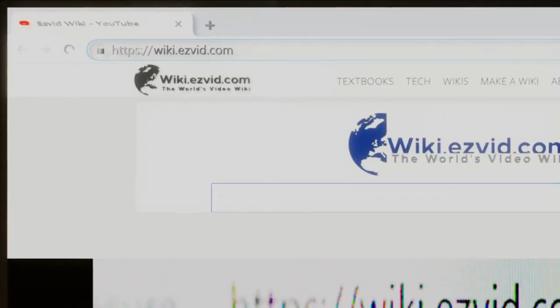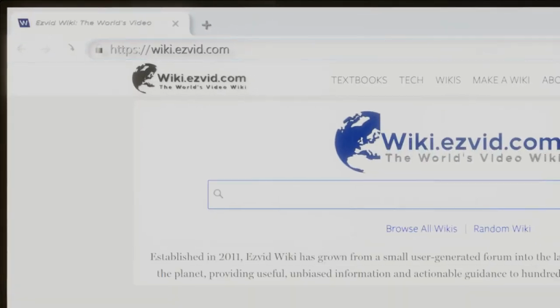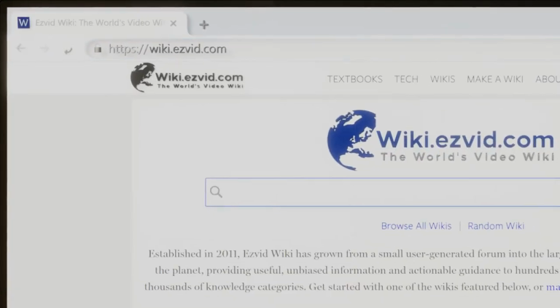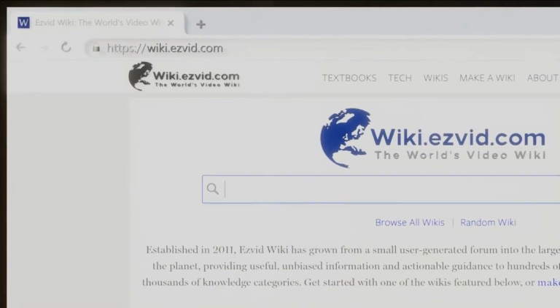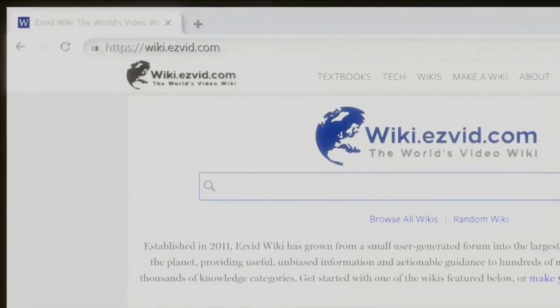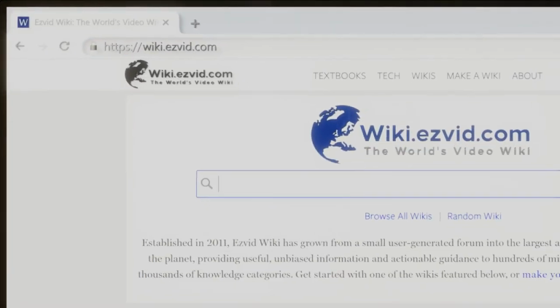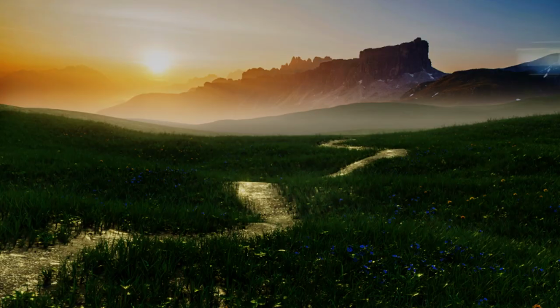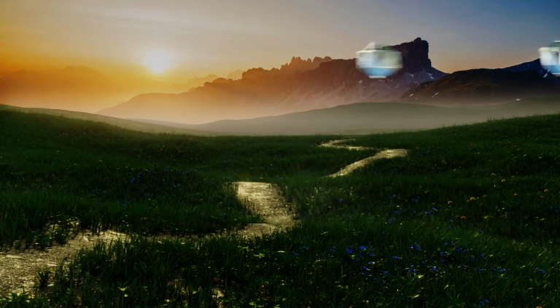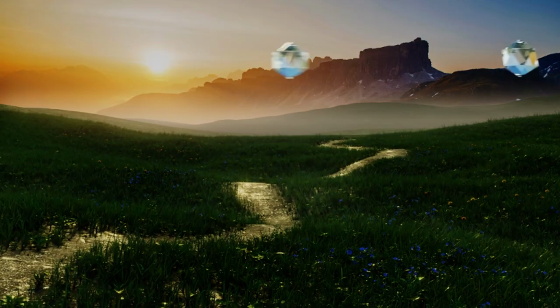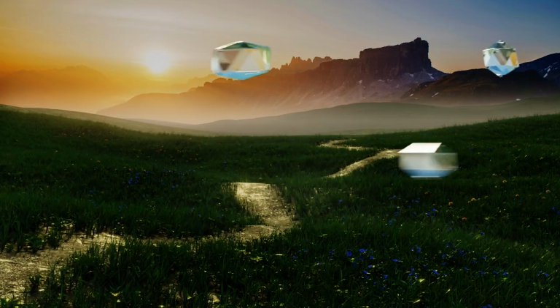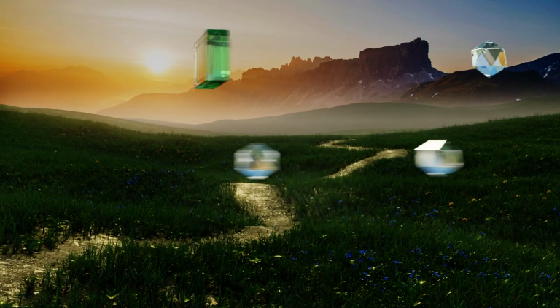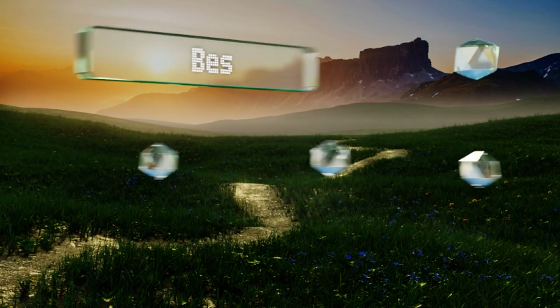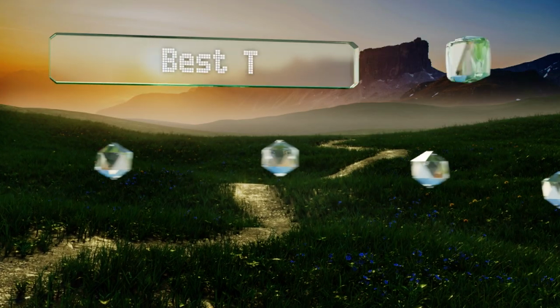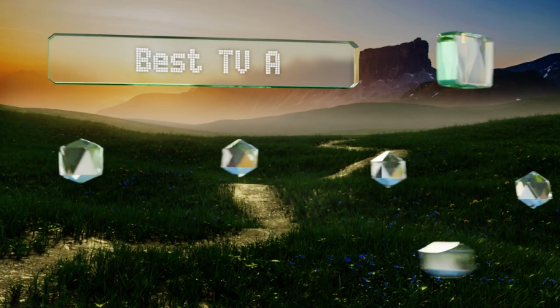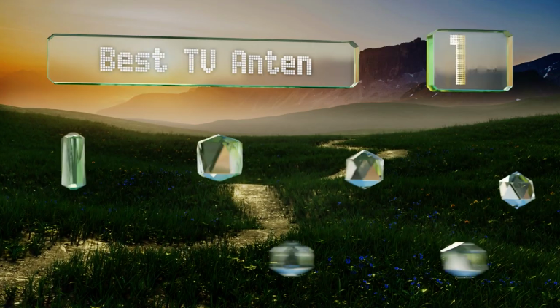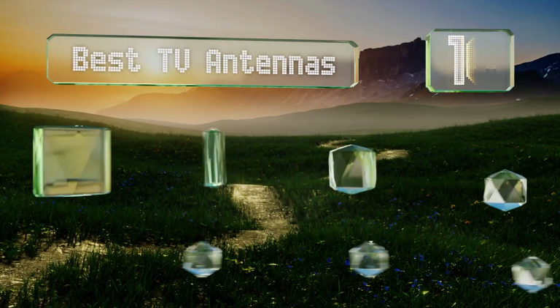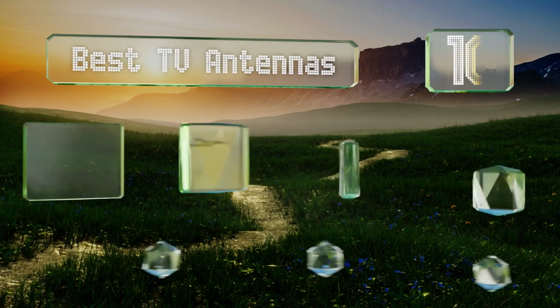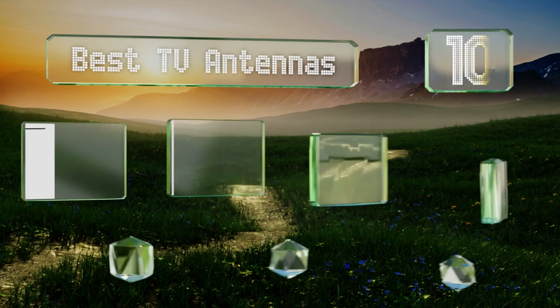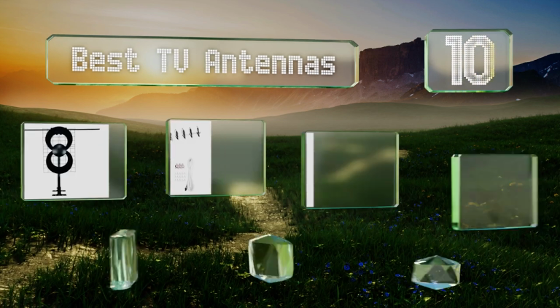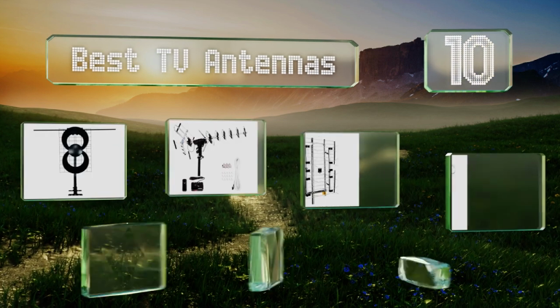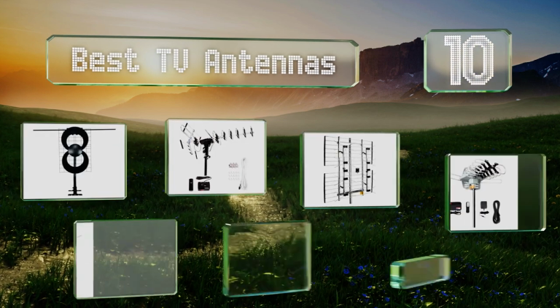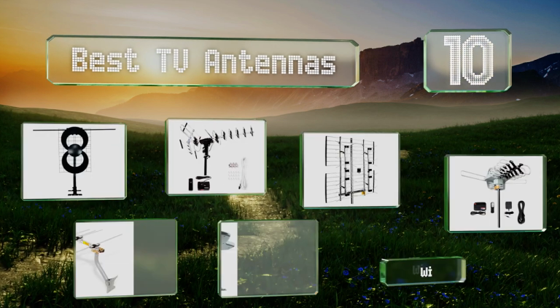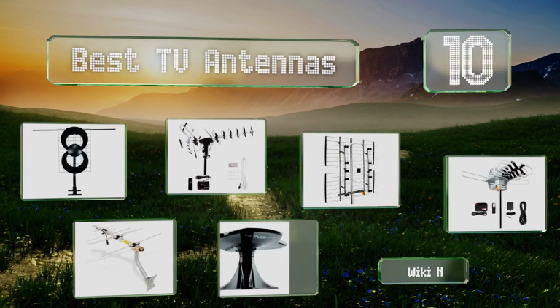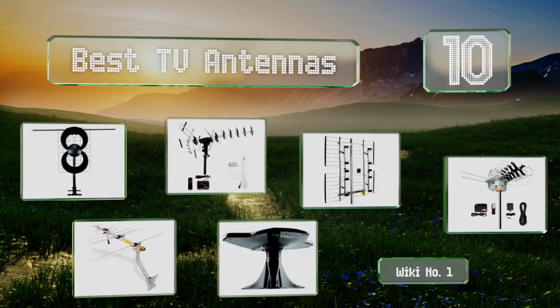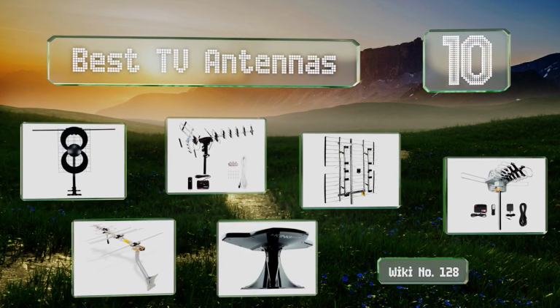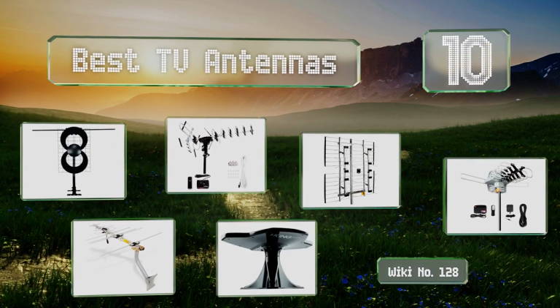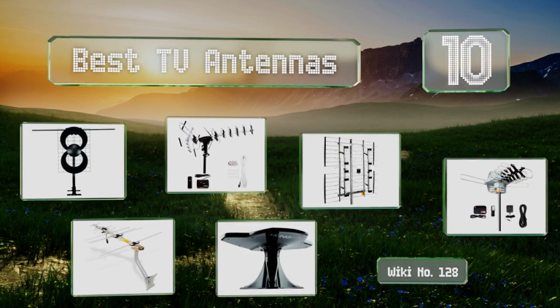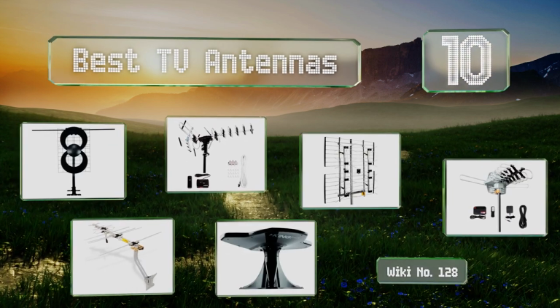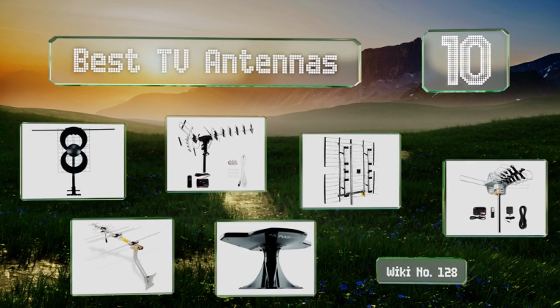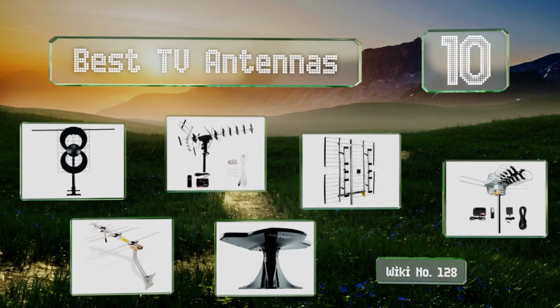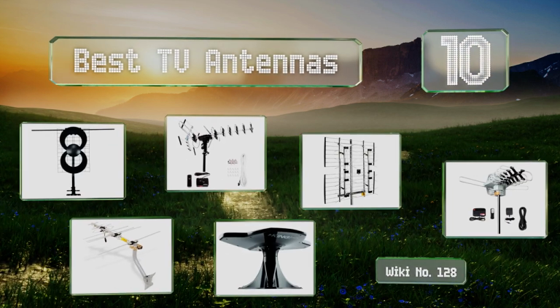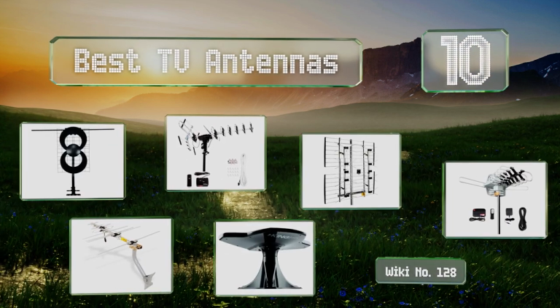EasyVid presents the 10 best TV antennas. Let's get started with the list.